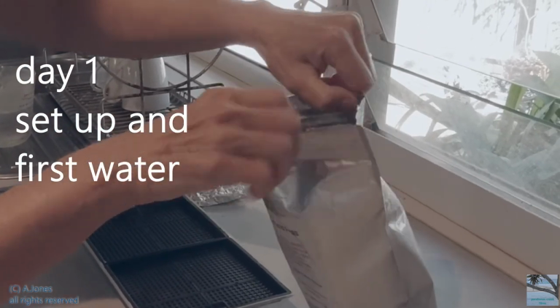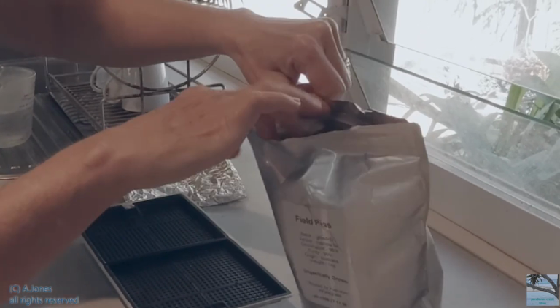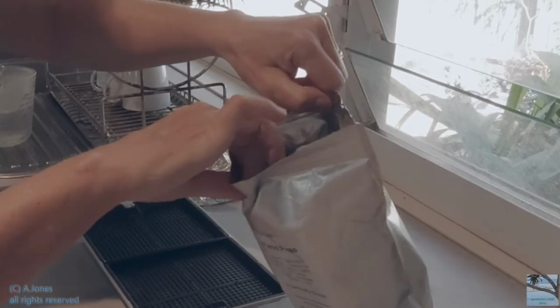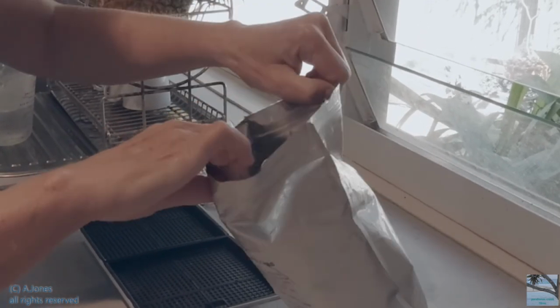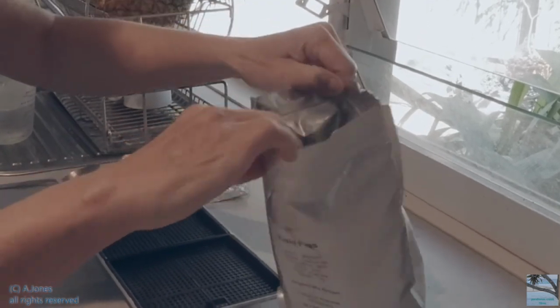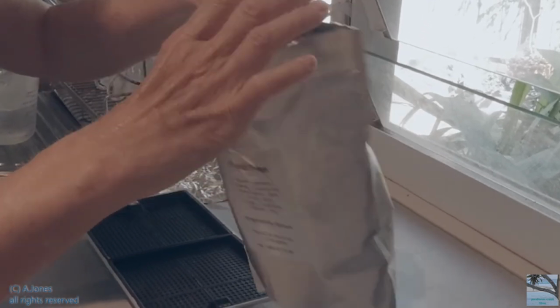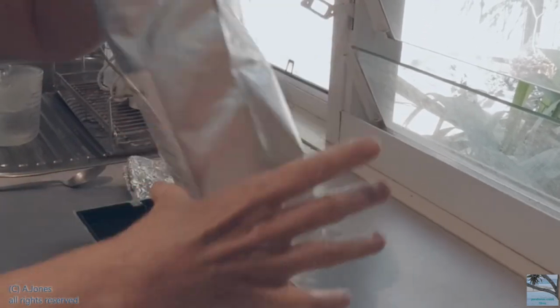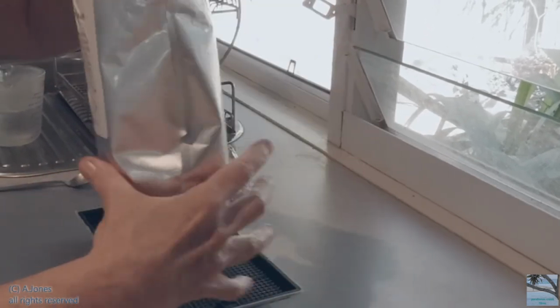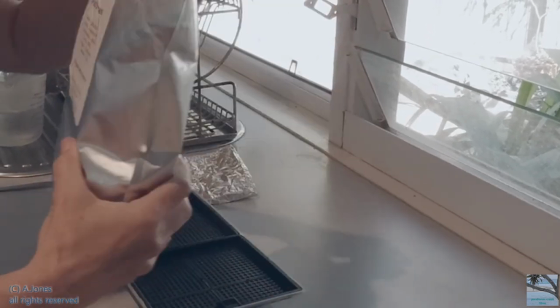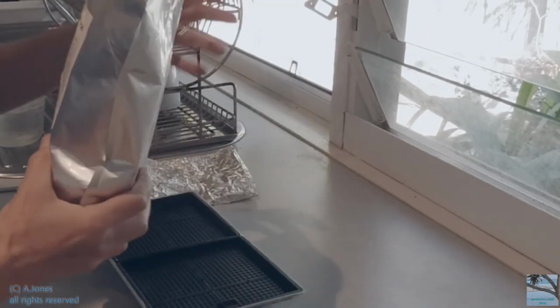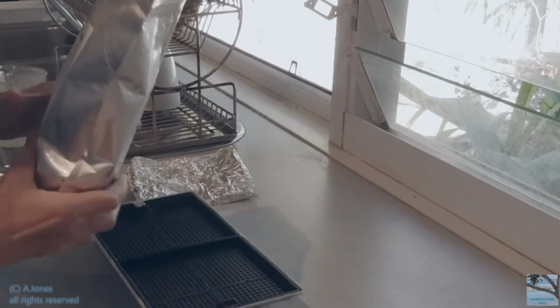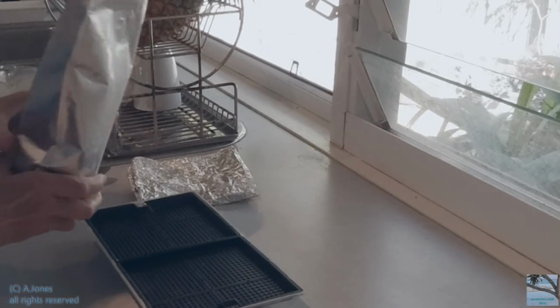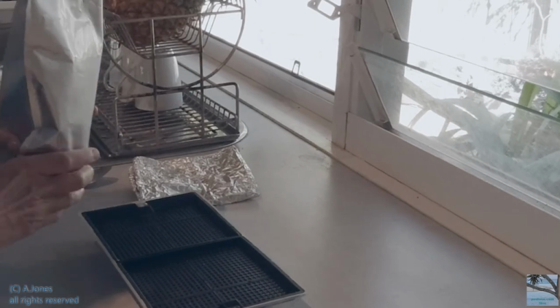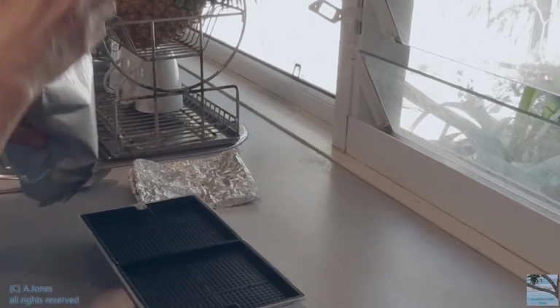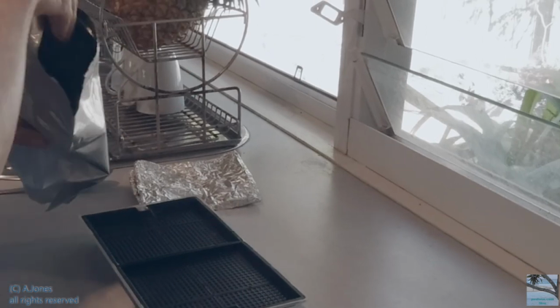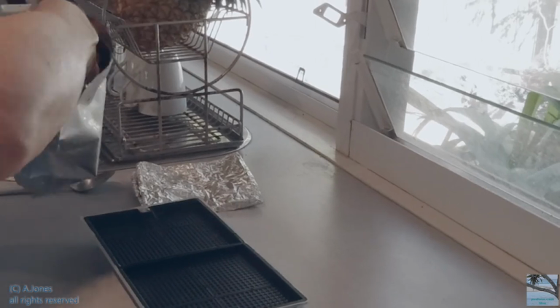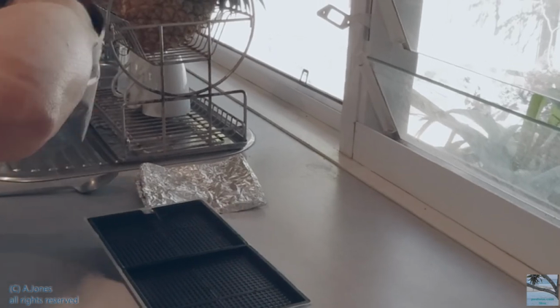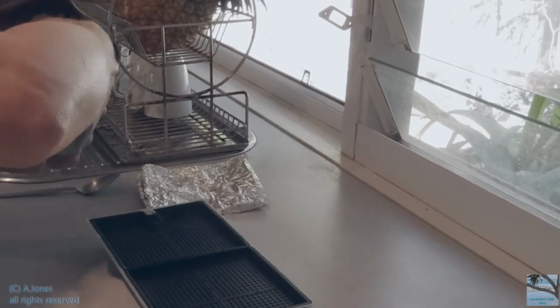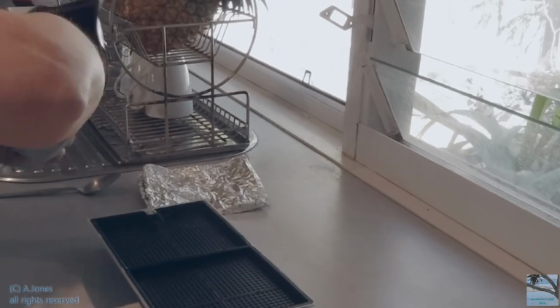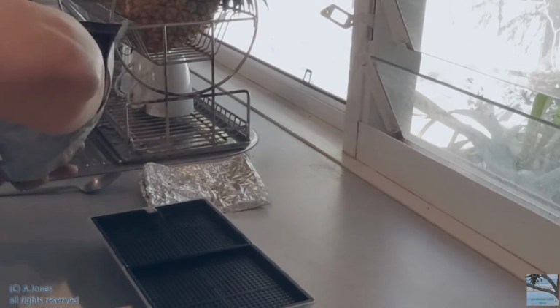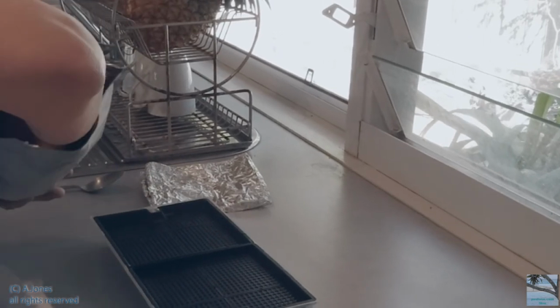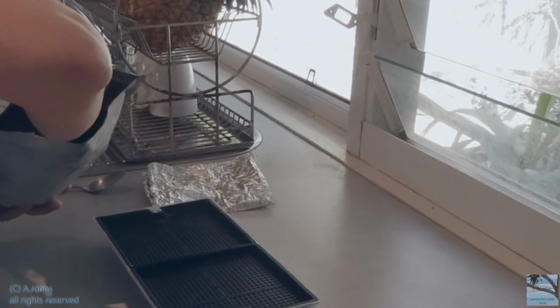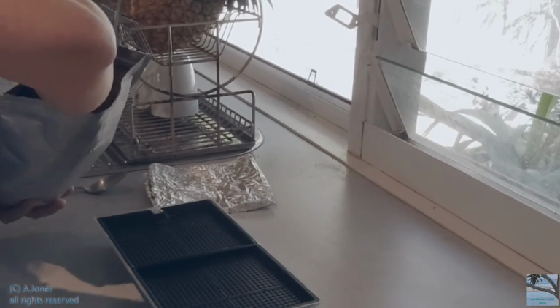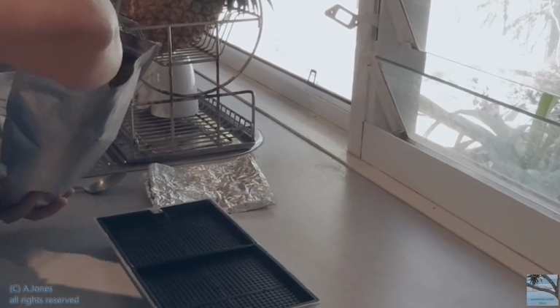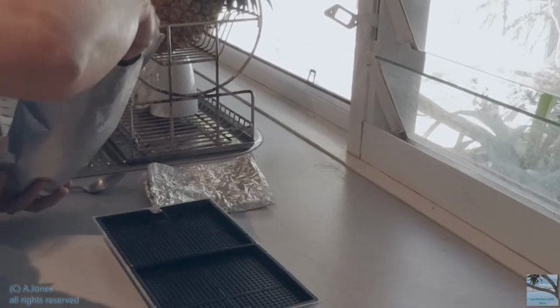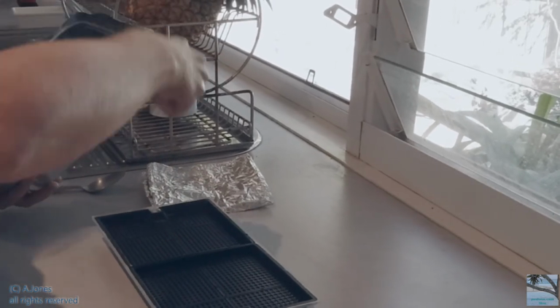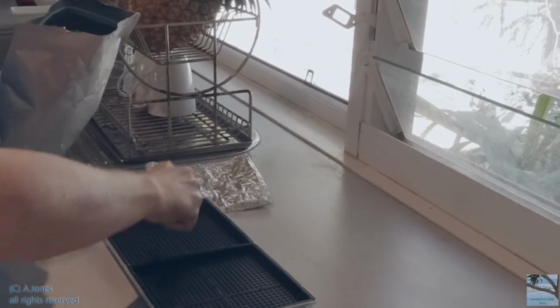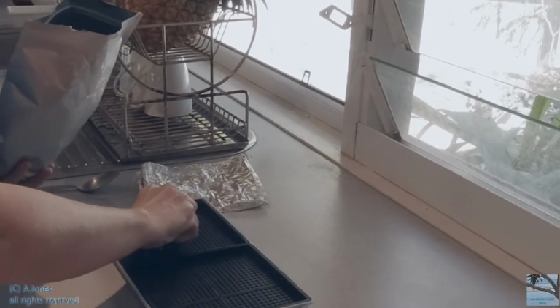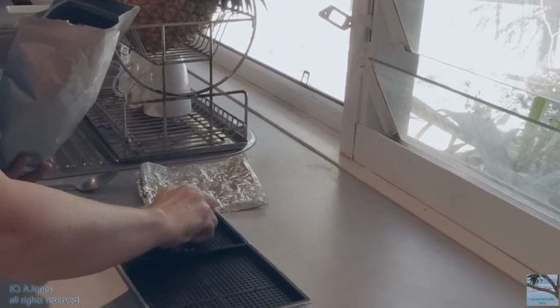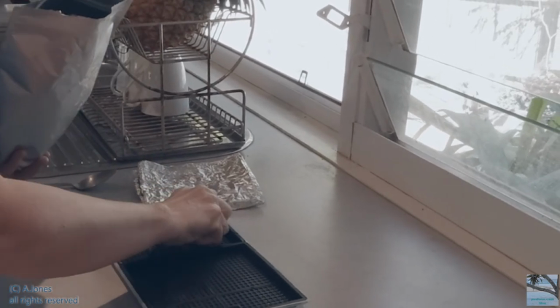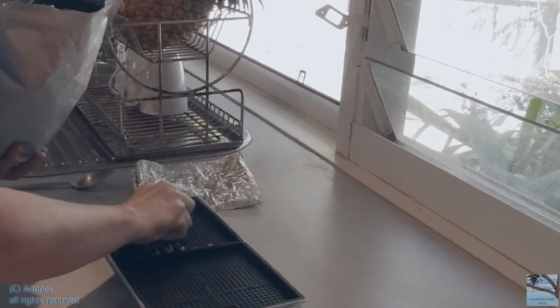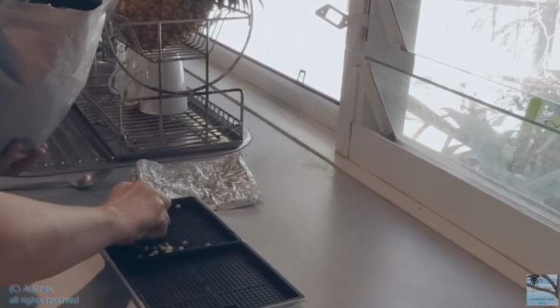Pea microgreens are nutritious and easy to grow. In this video I'm going to show you how.